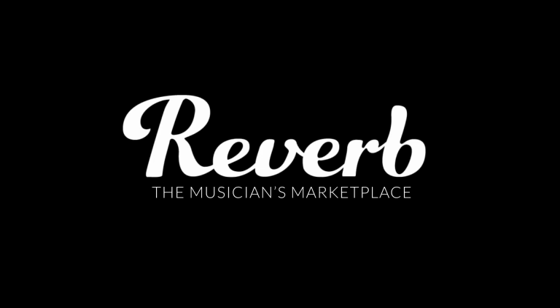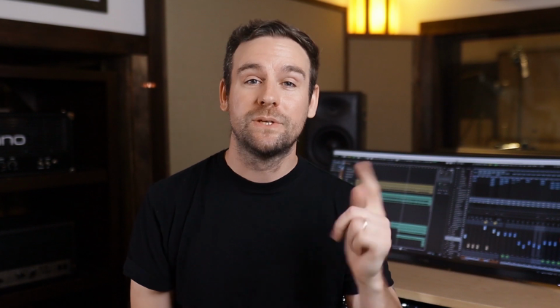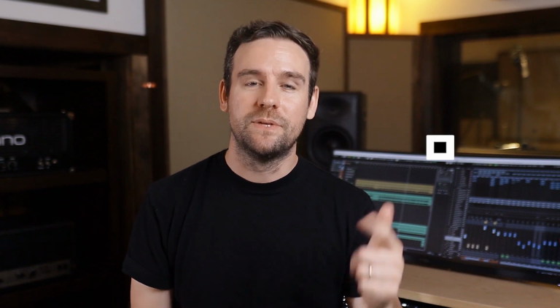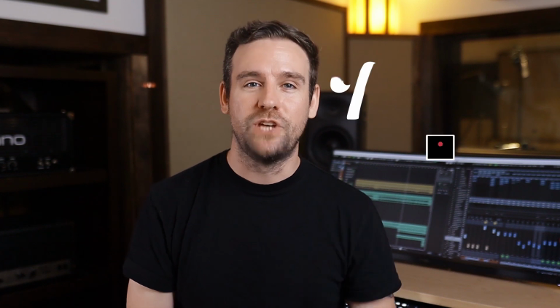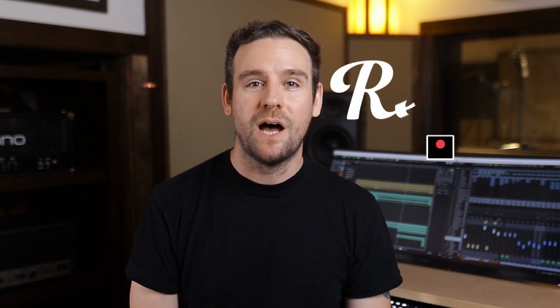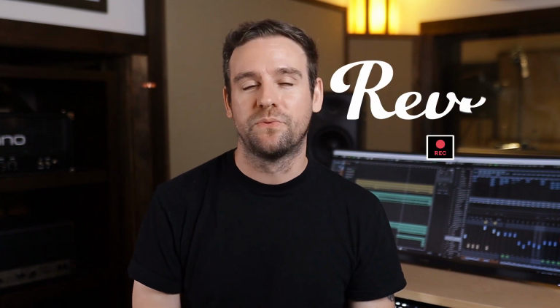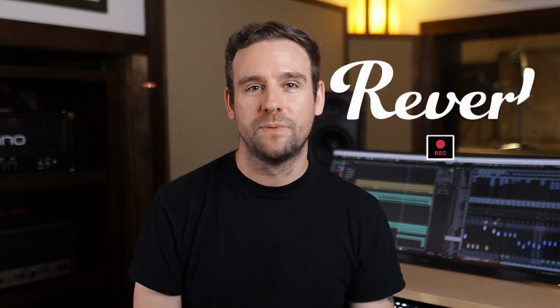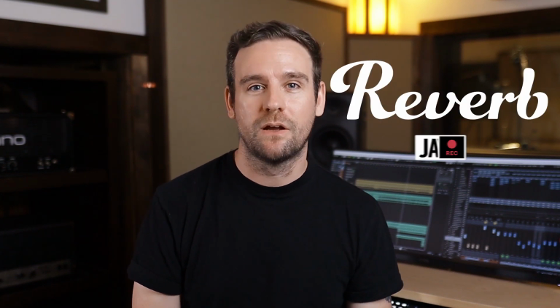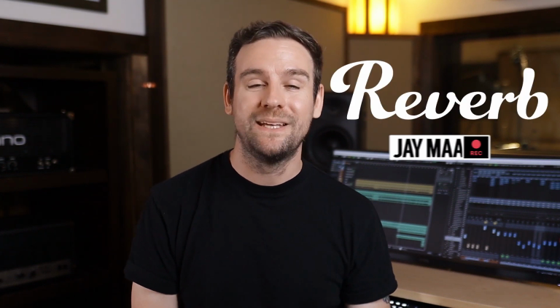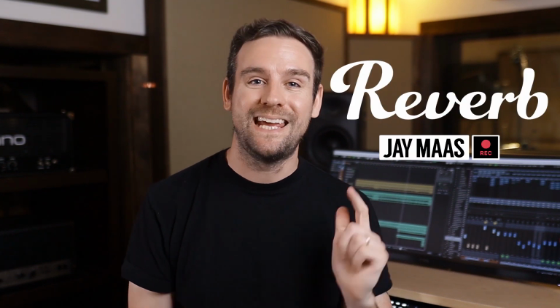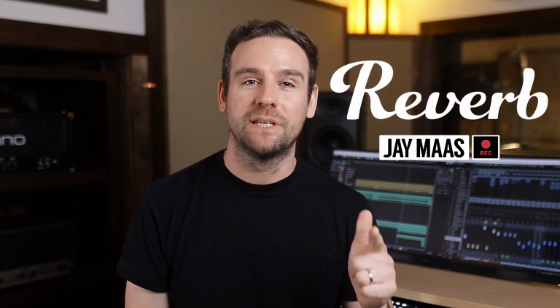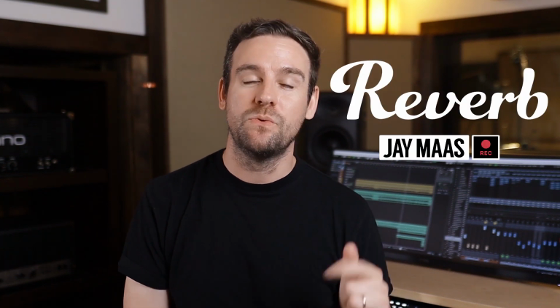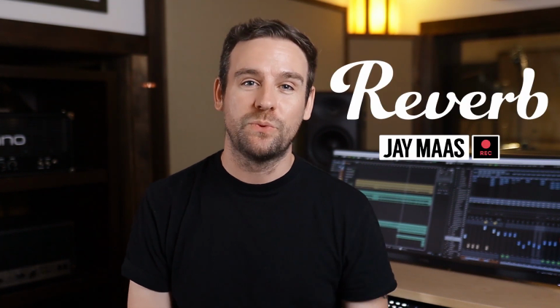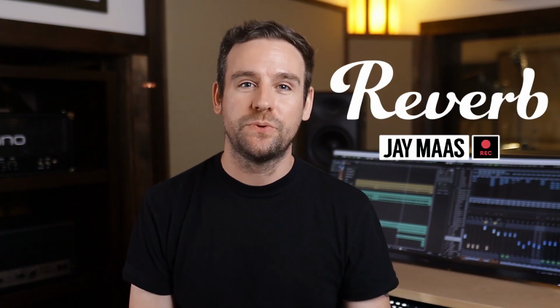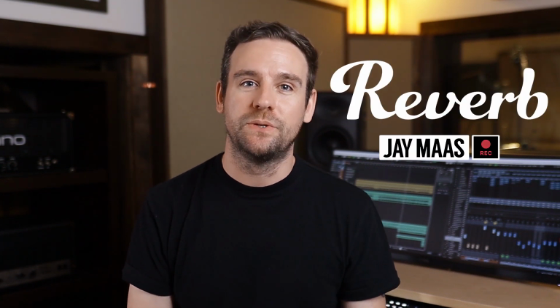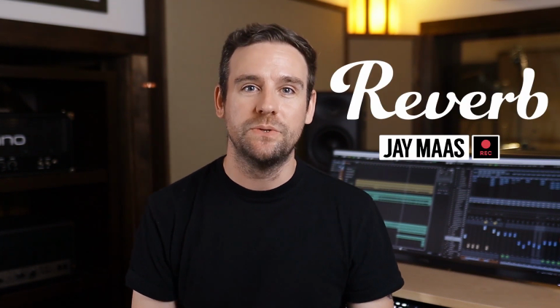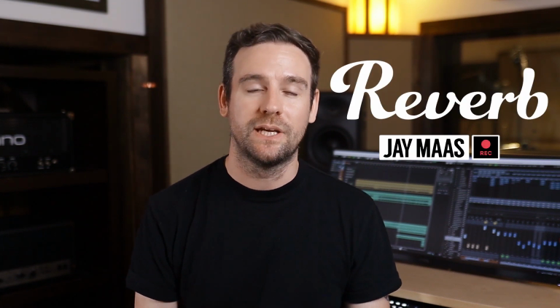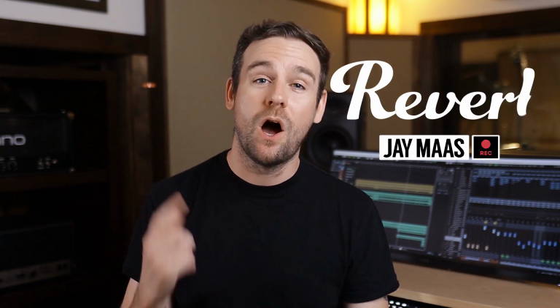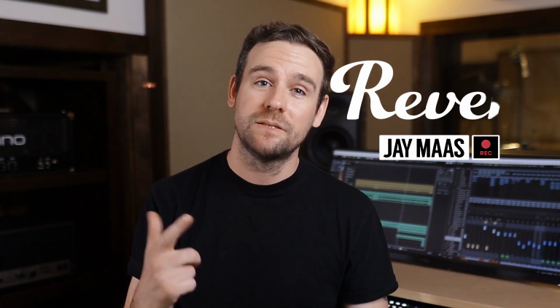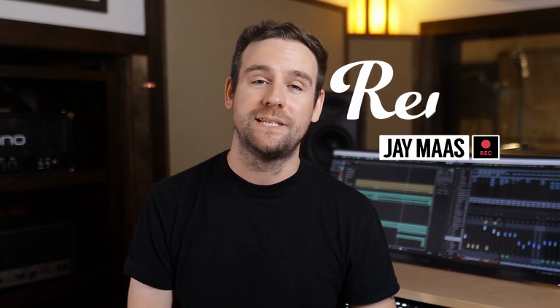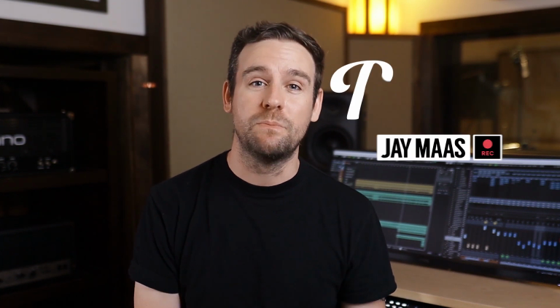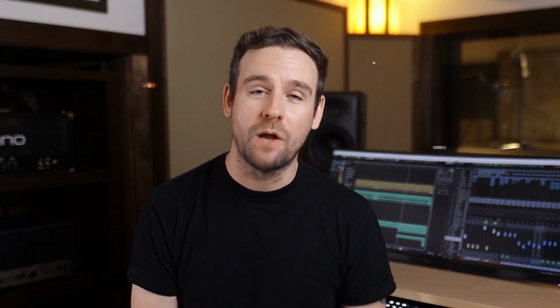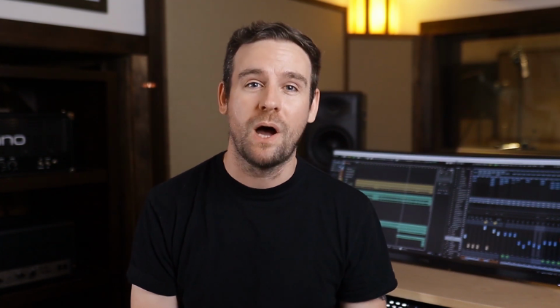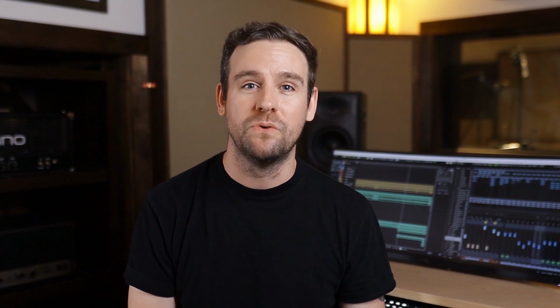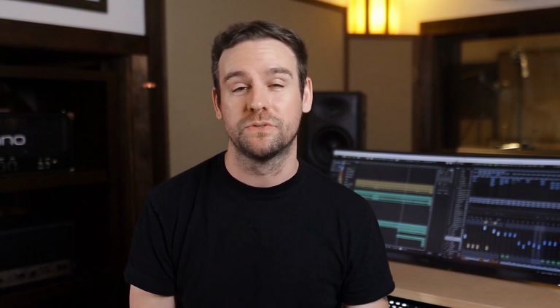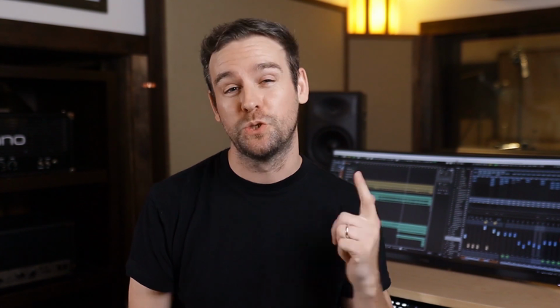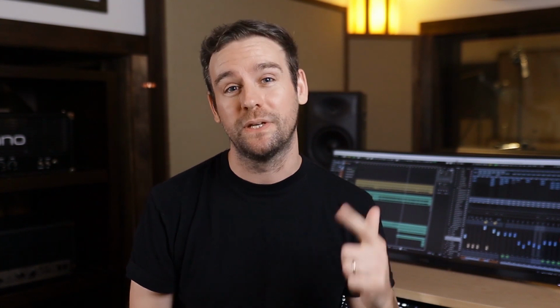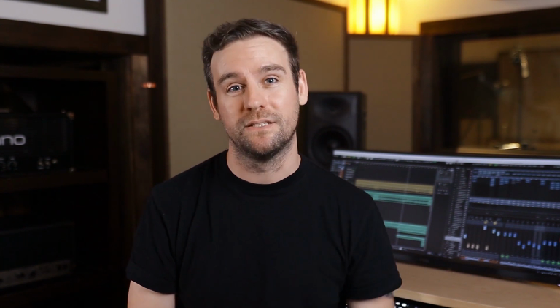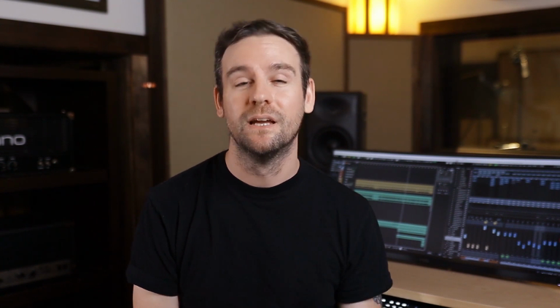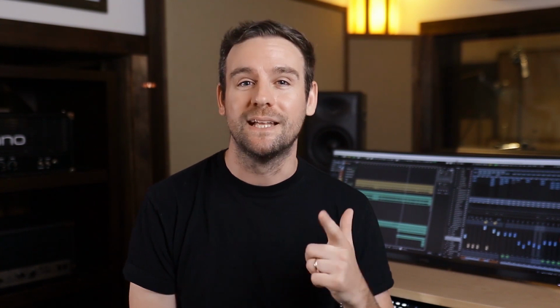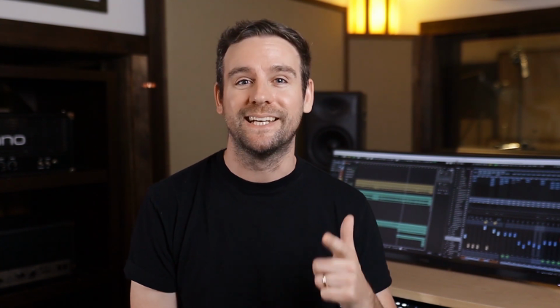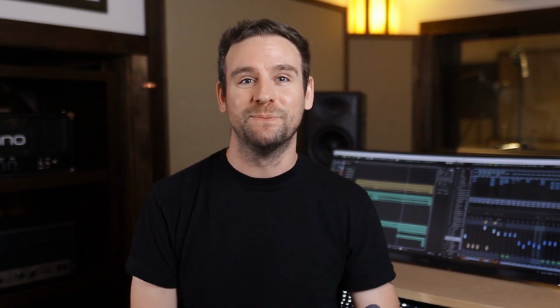Hey, what's up? This is Jay Moss with Reverb.com and today I'm going to give you three tricks you can use to get awesome sounding modern pop vocals super easily. Let's dig in.